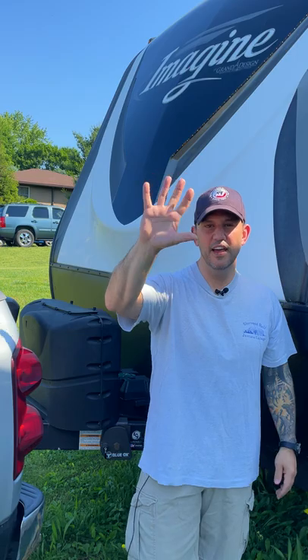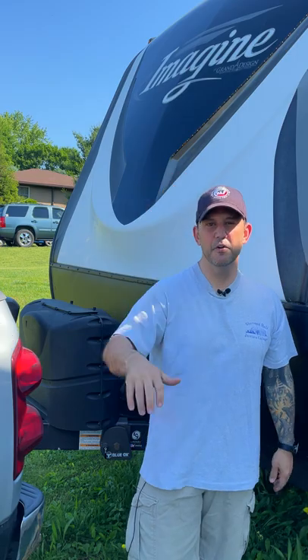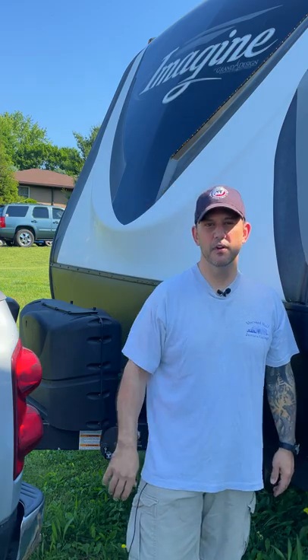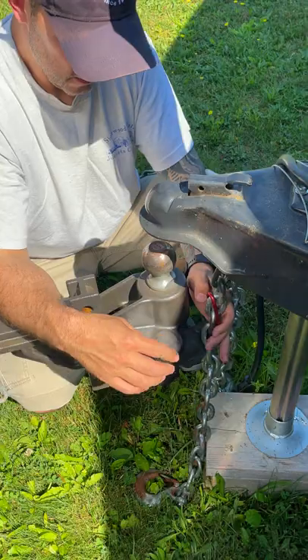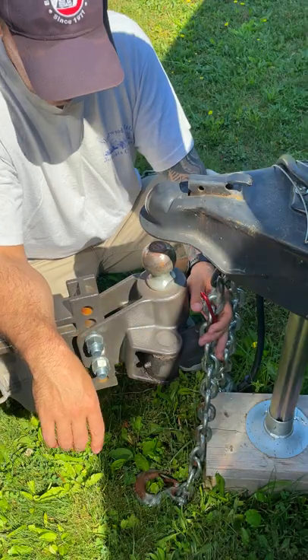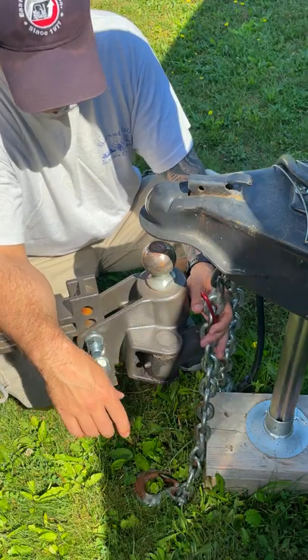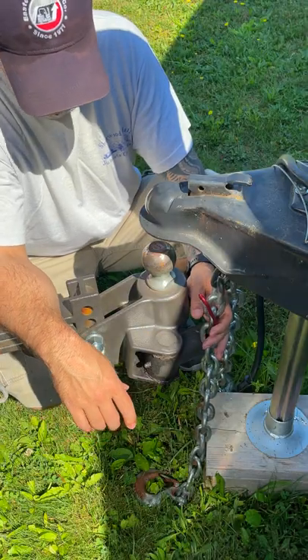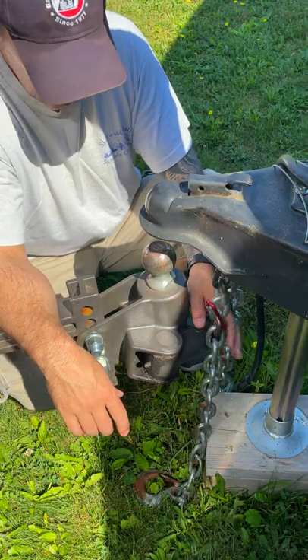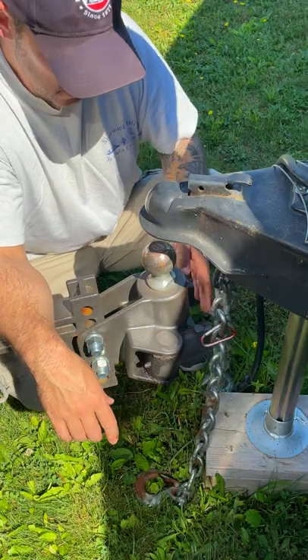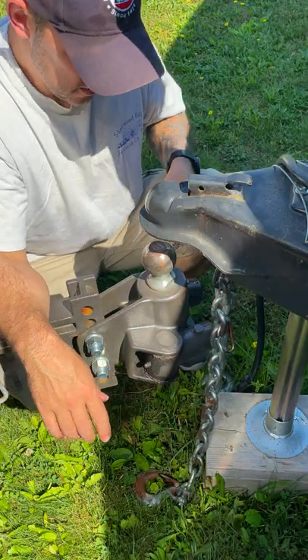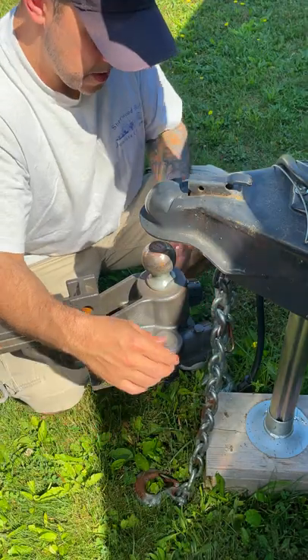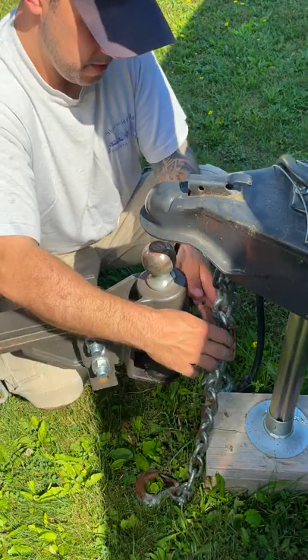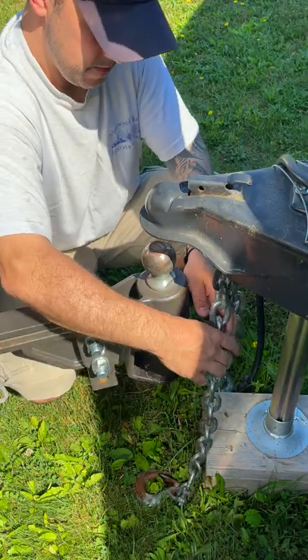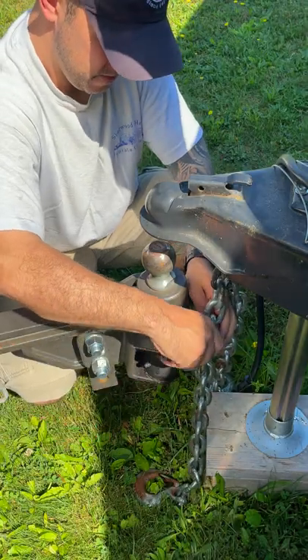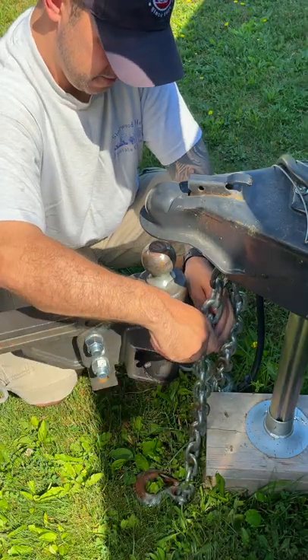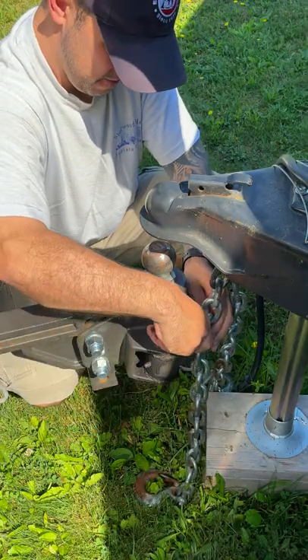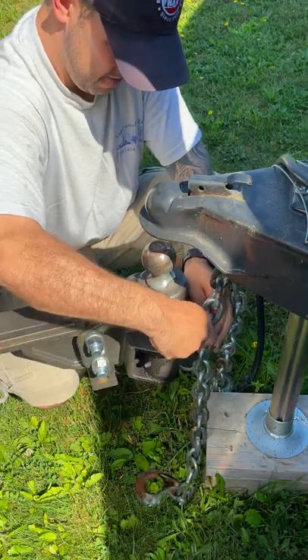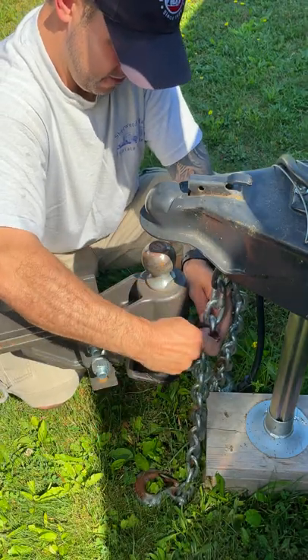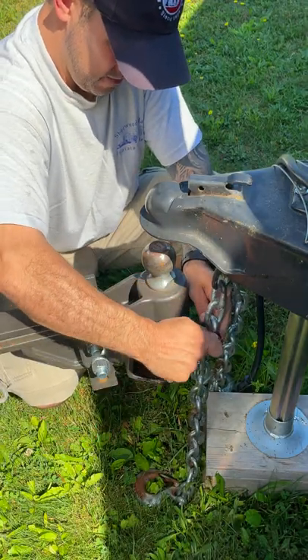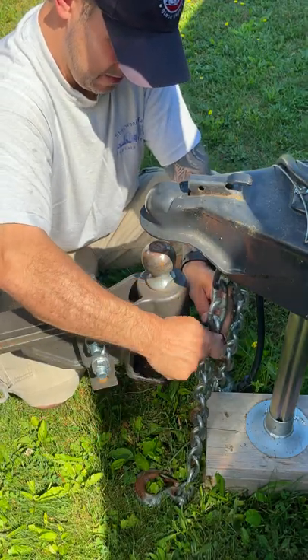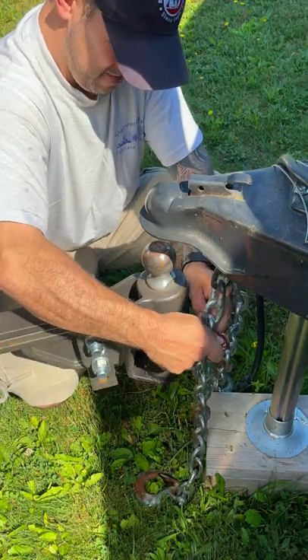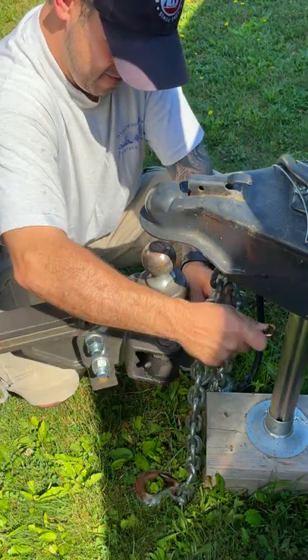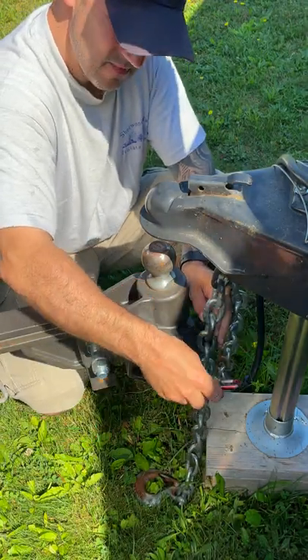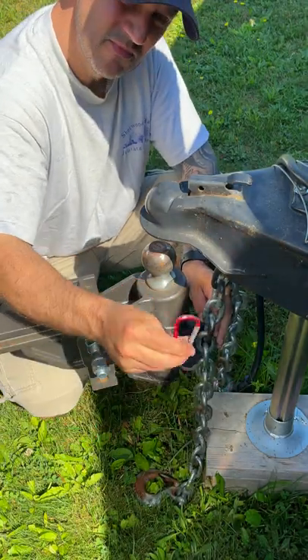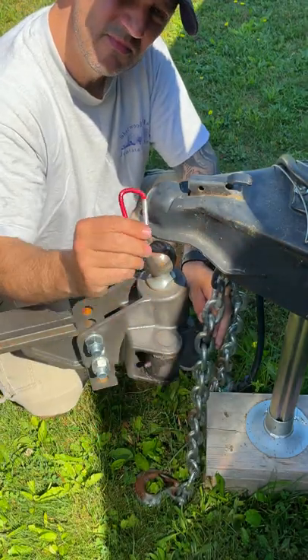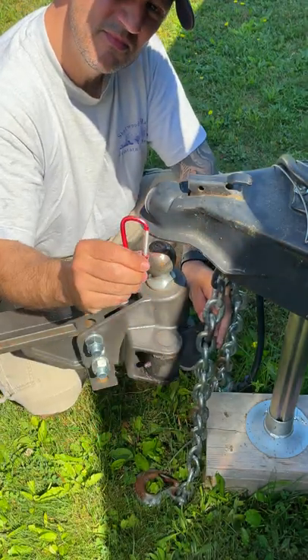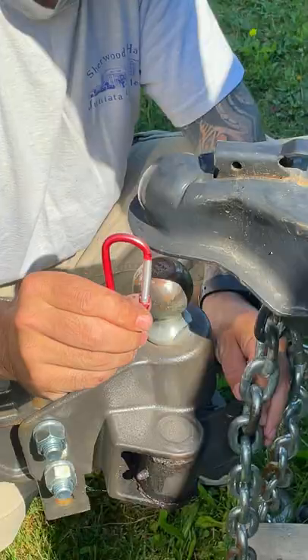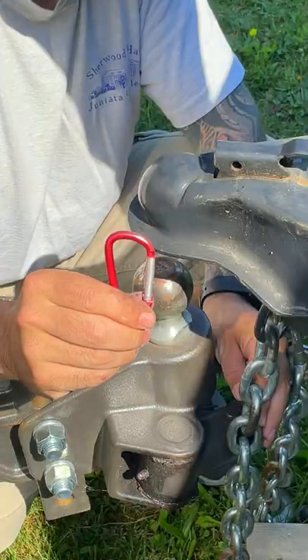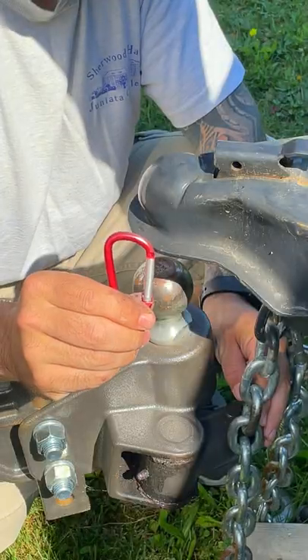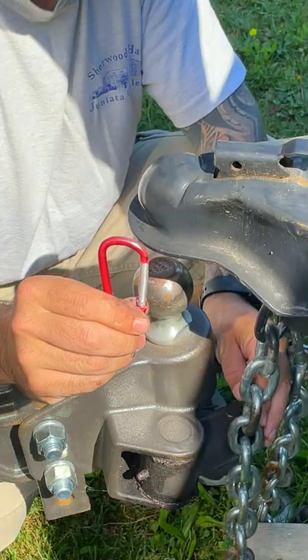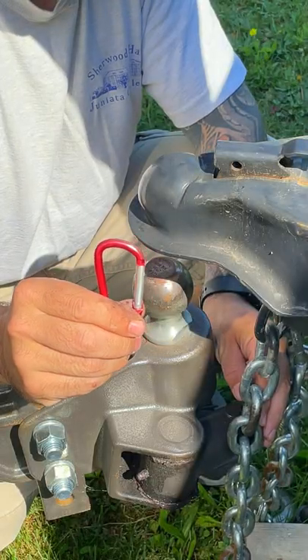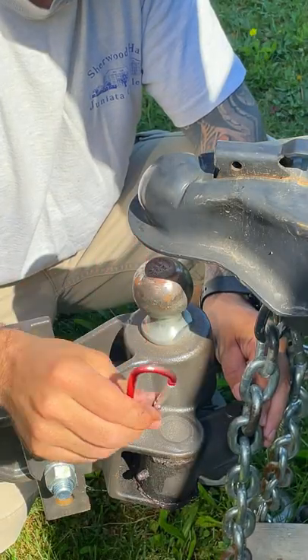Hey everyone. Today I want to show you a quick trick to save you some time when hooking up your trailer. All you need is a carabiner.